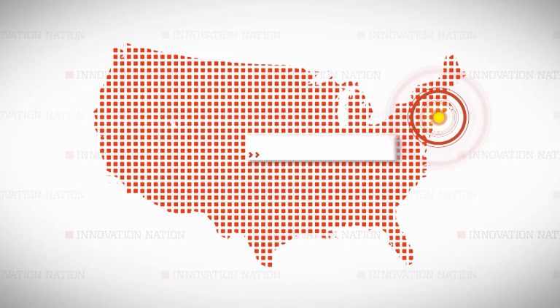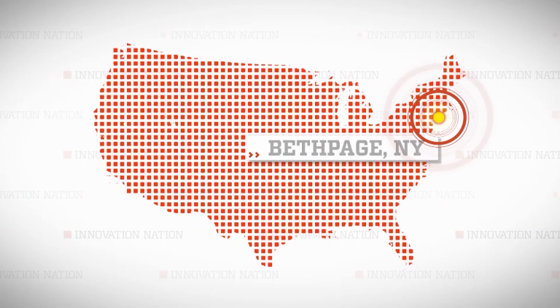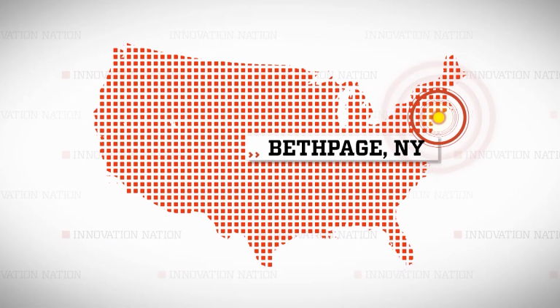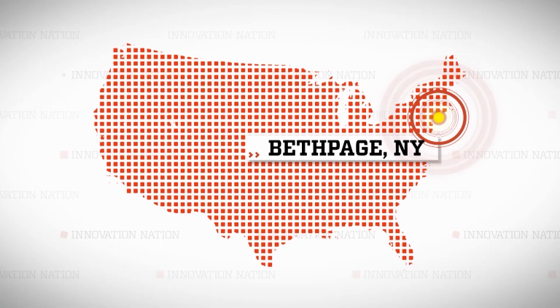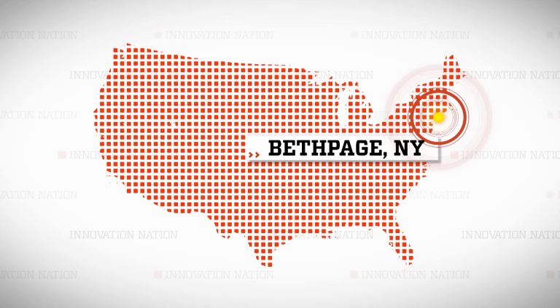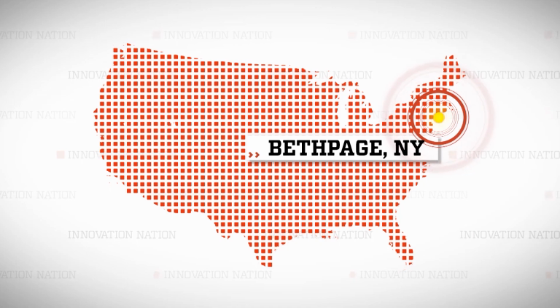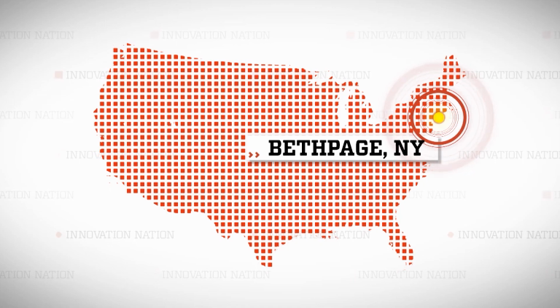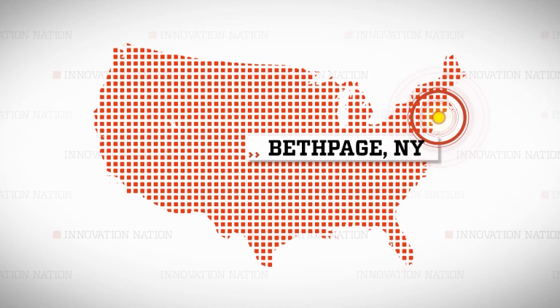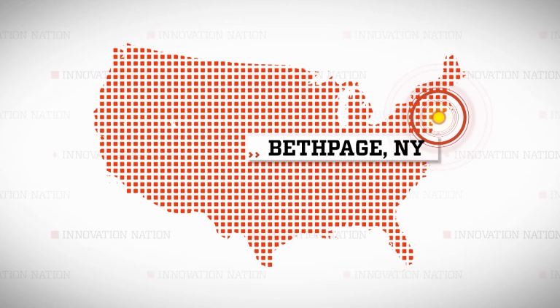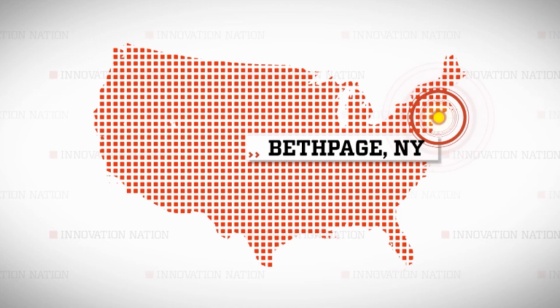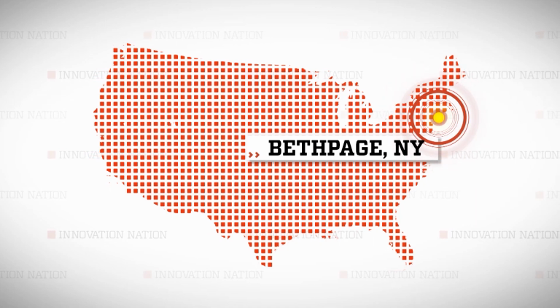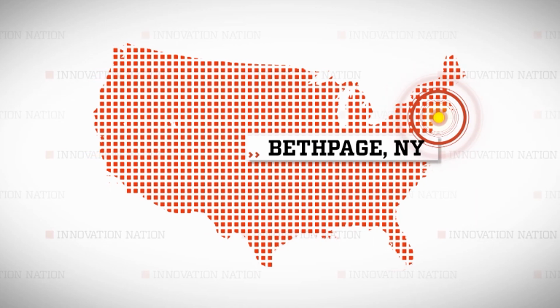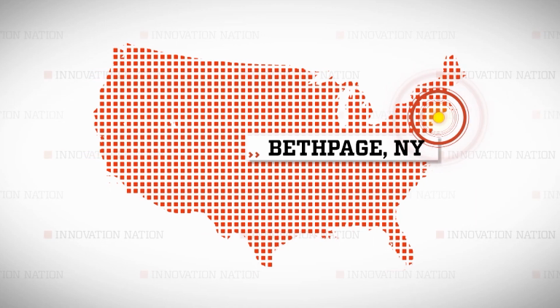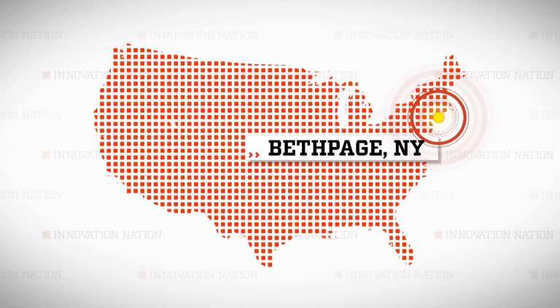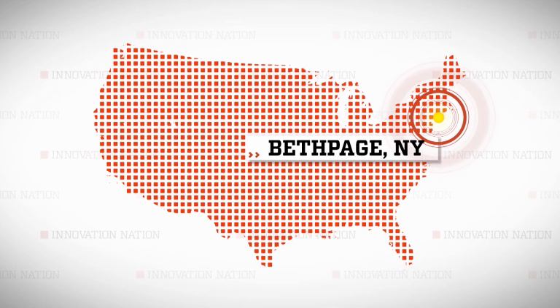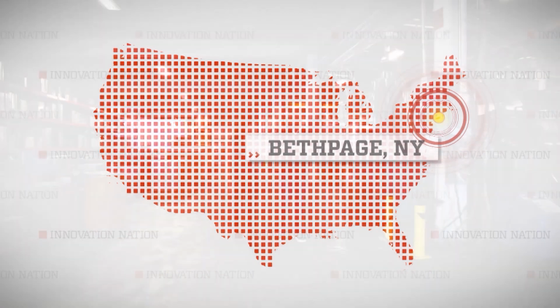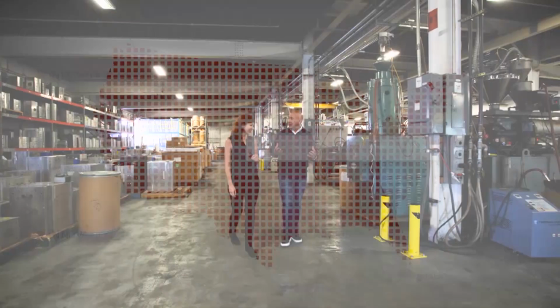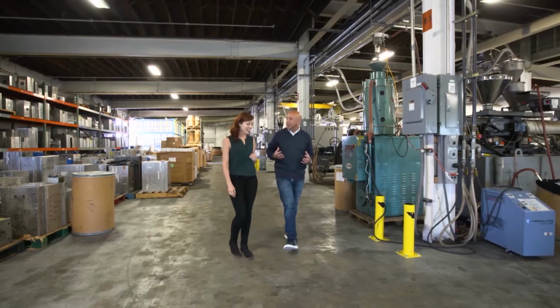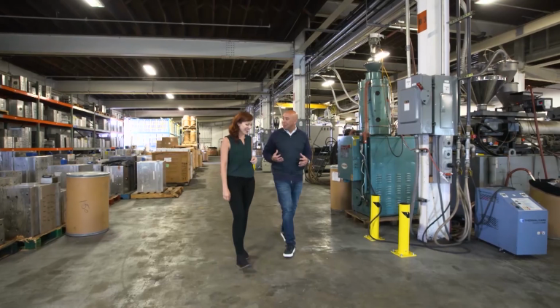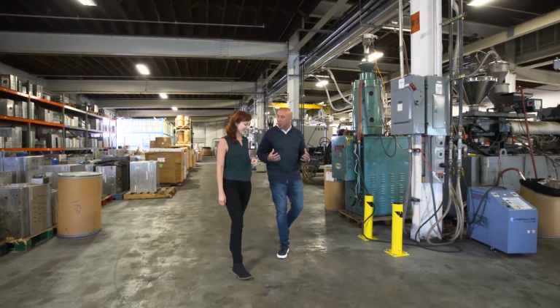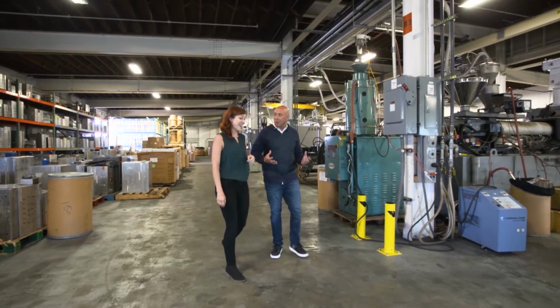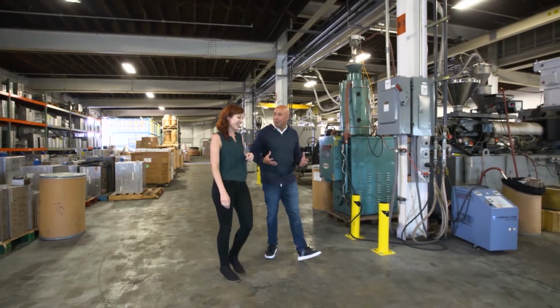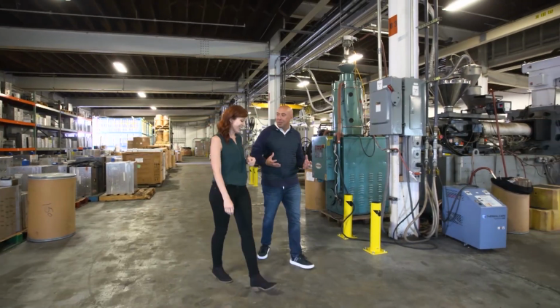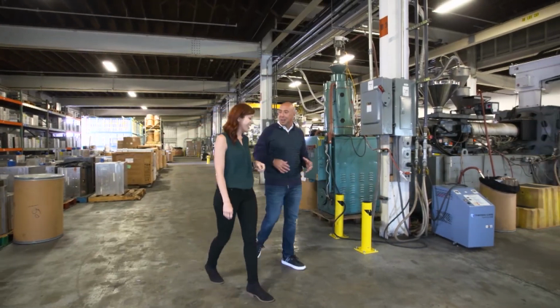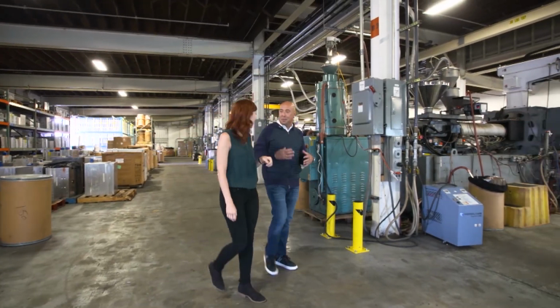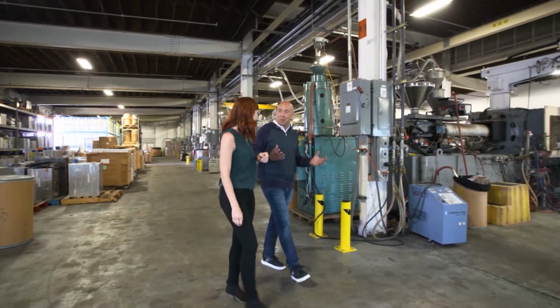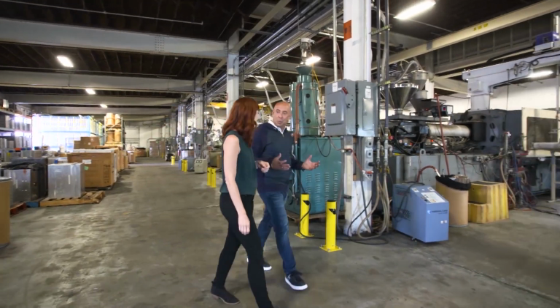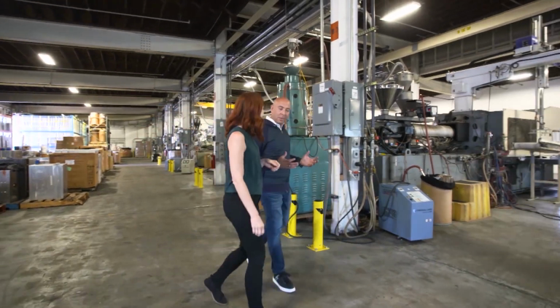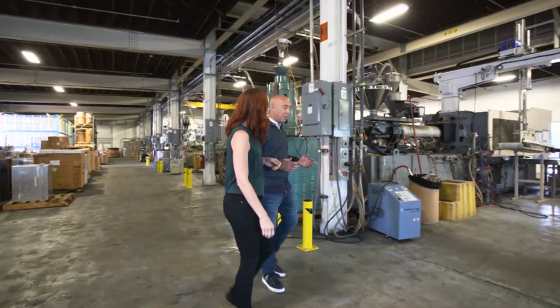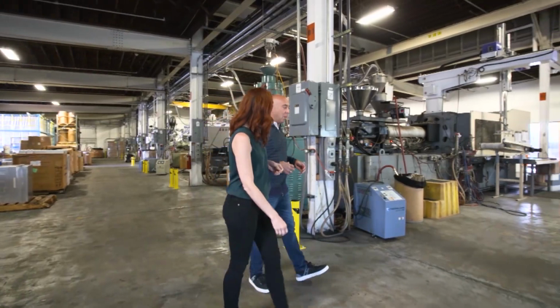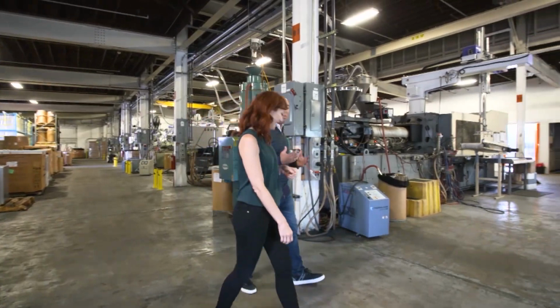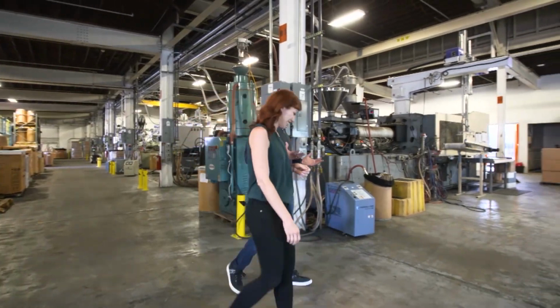So I visited Bethpage, New York to crash Arnon's party, and to jam to the soundtrack of modern manufacturing.